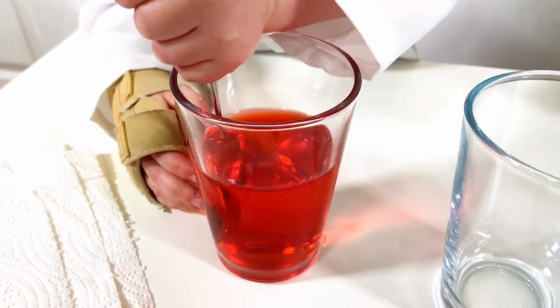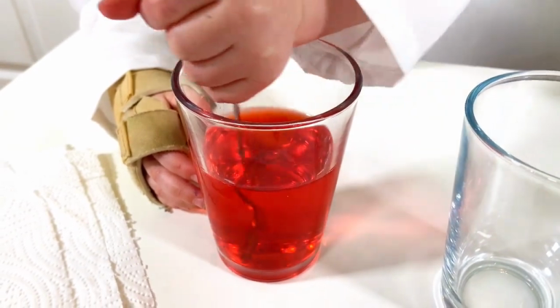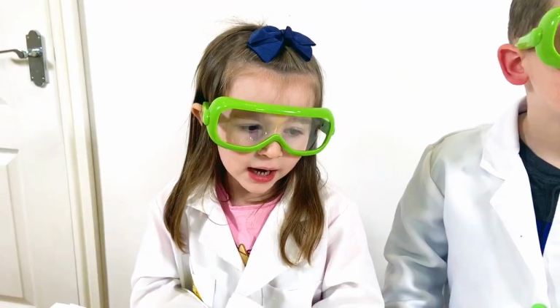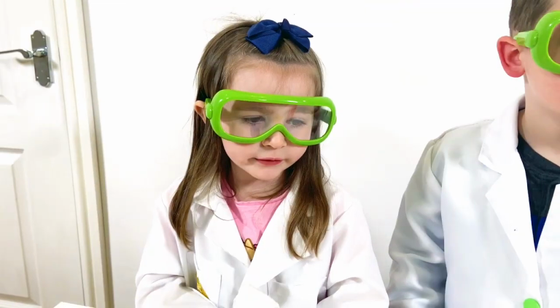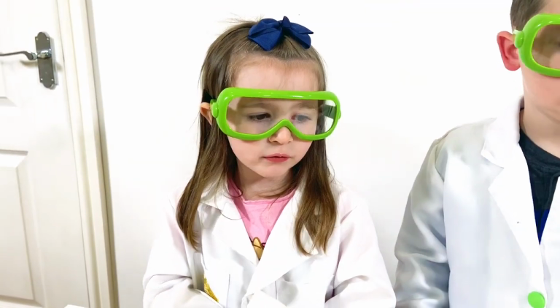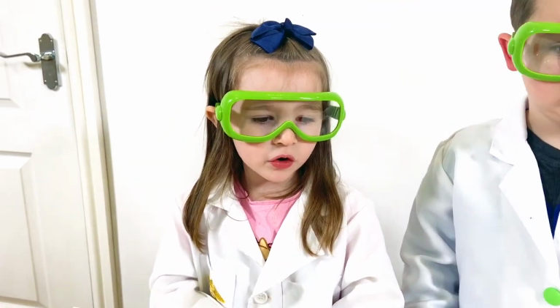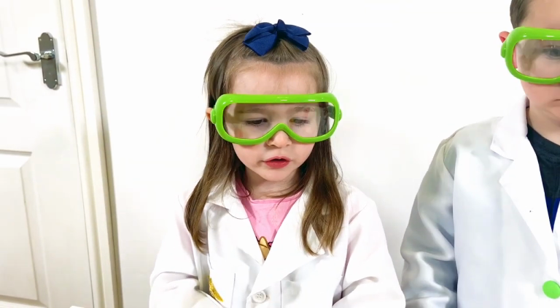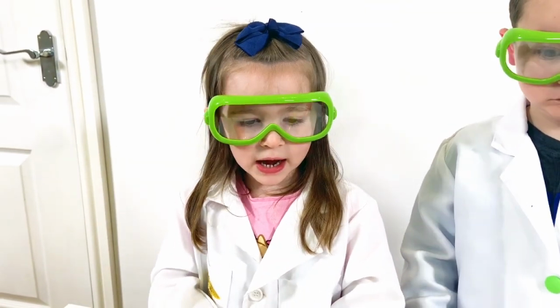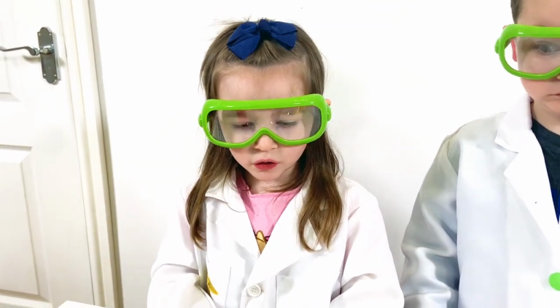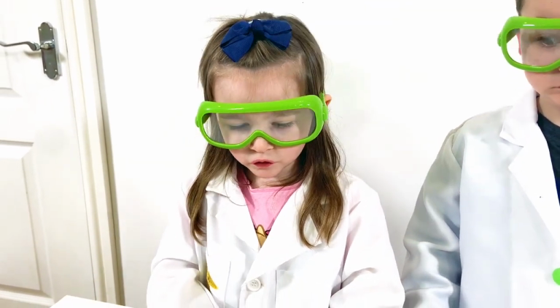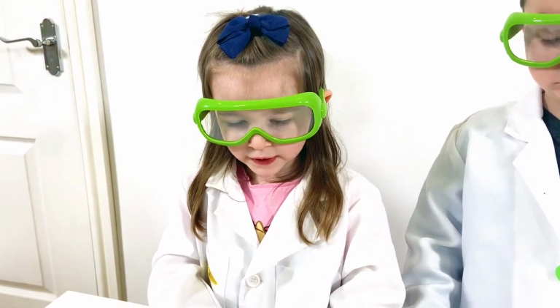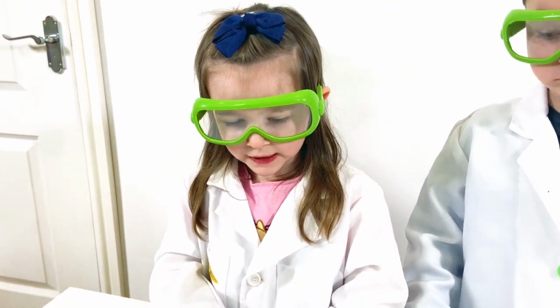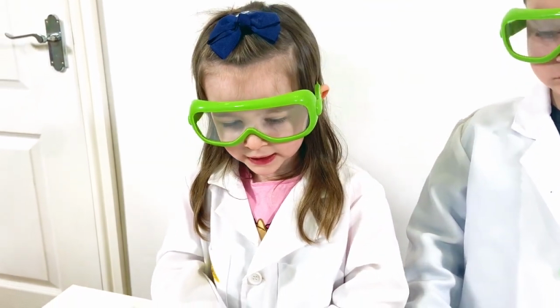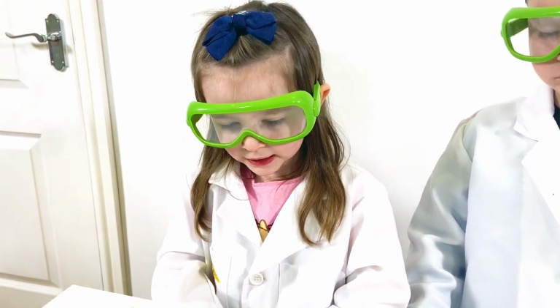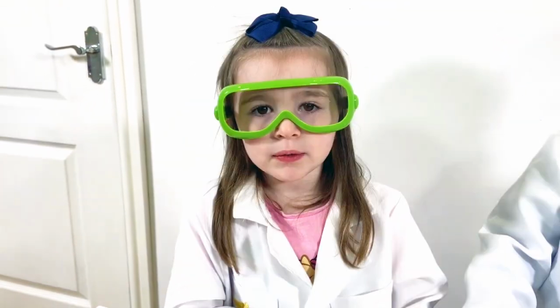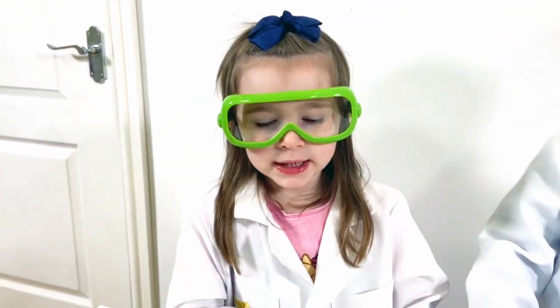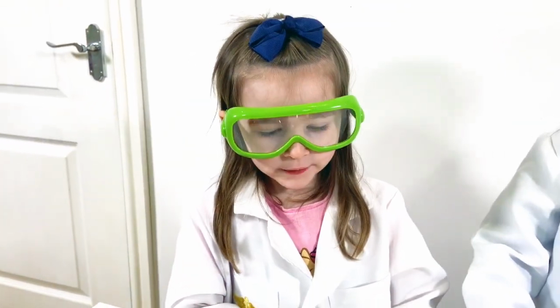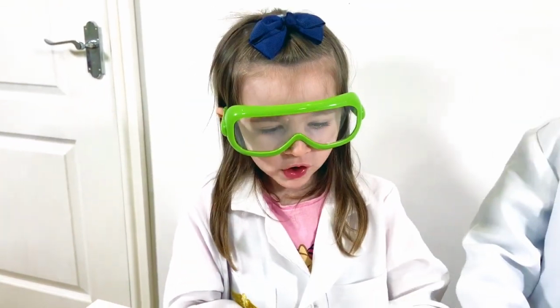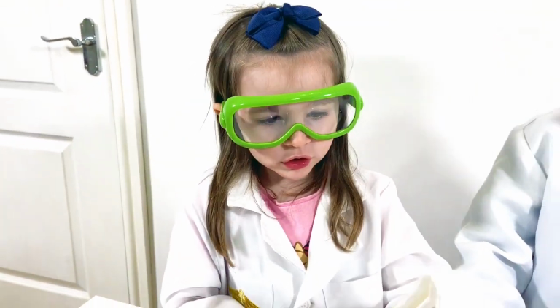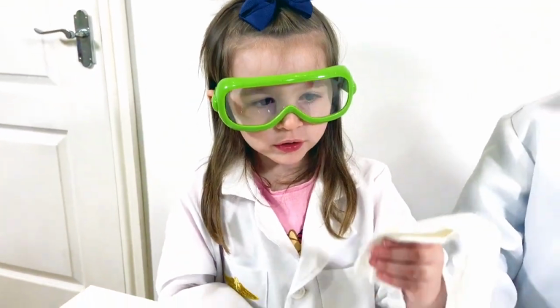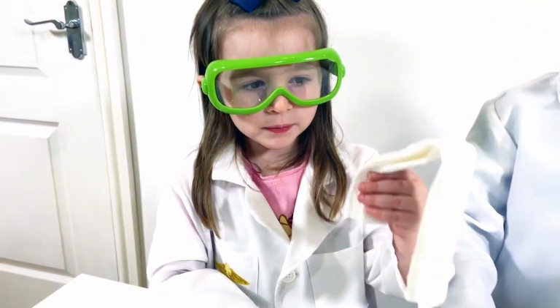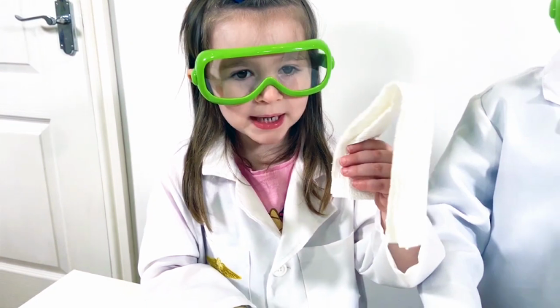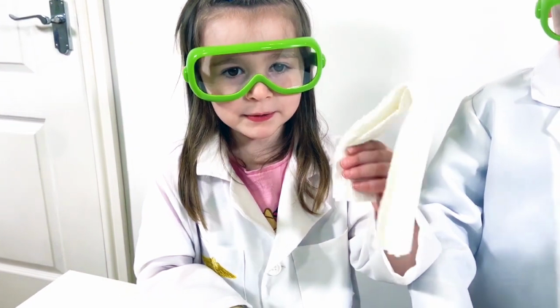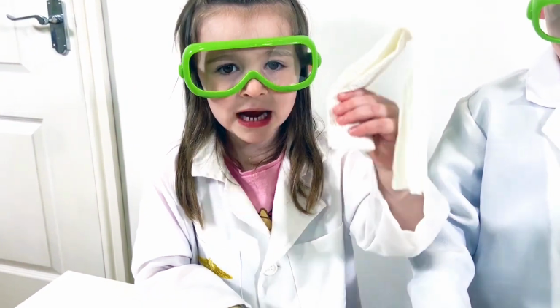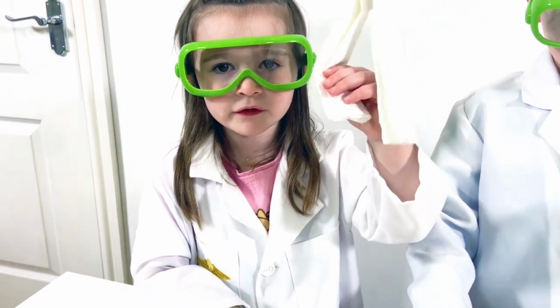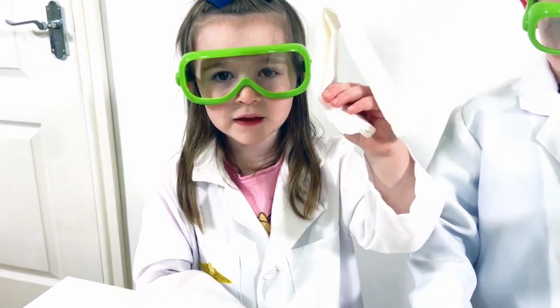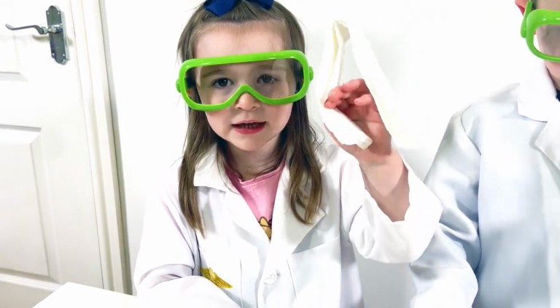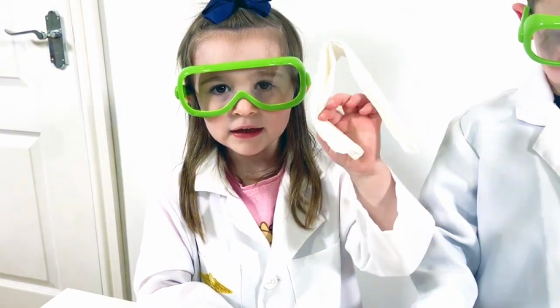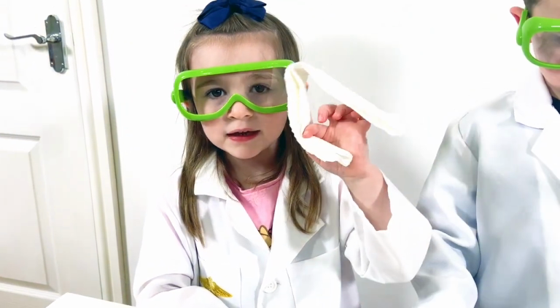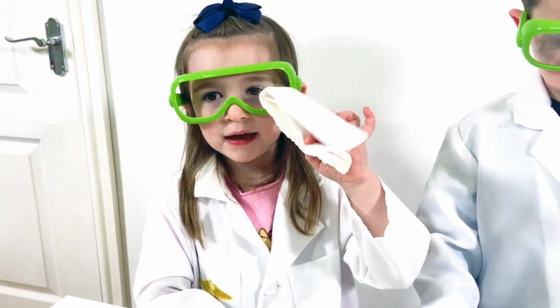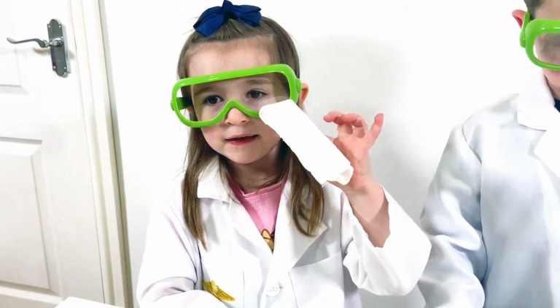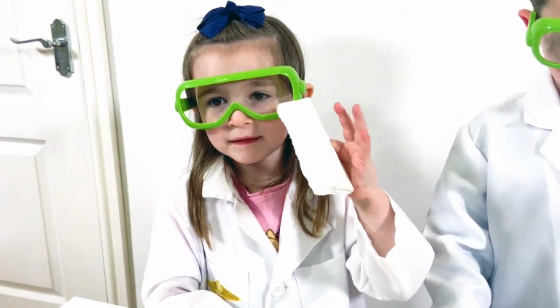Now the water is all ready, we need to put the paper towels like this.